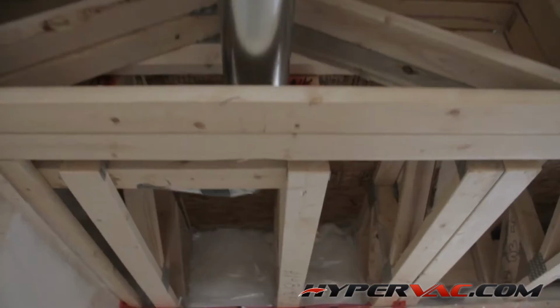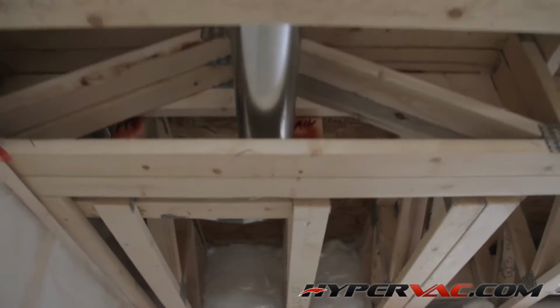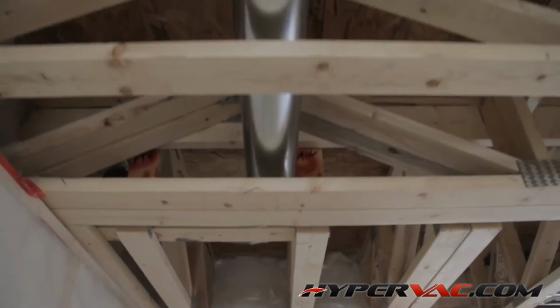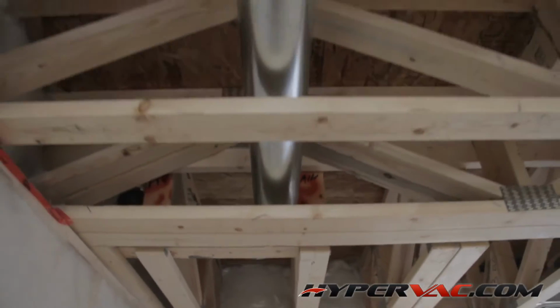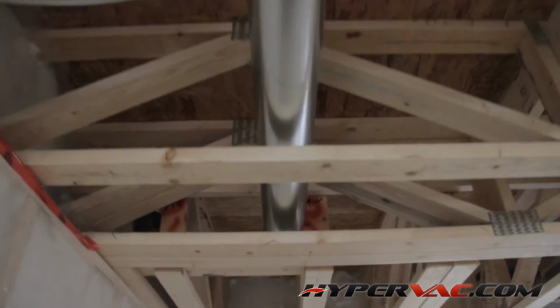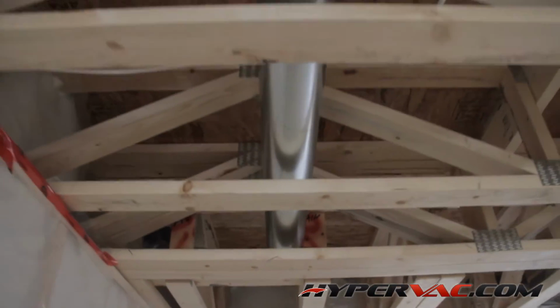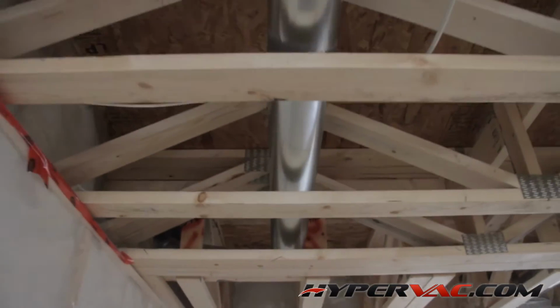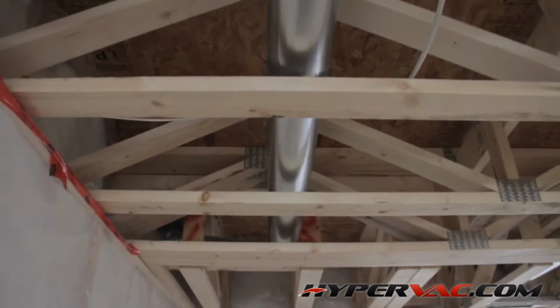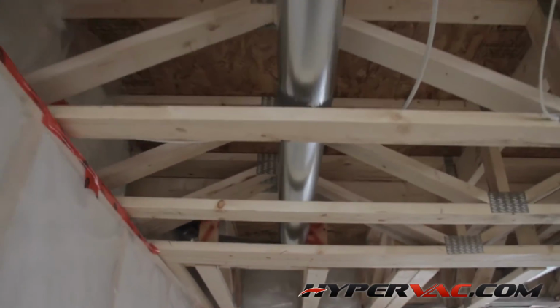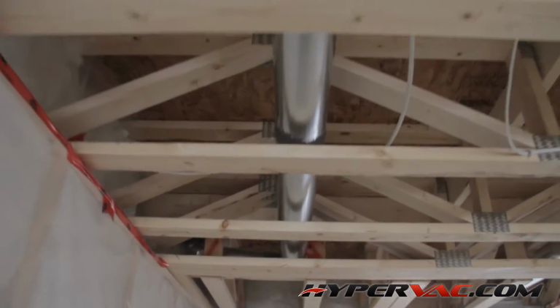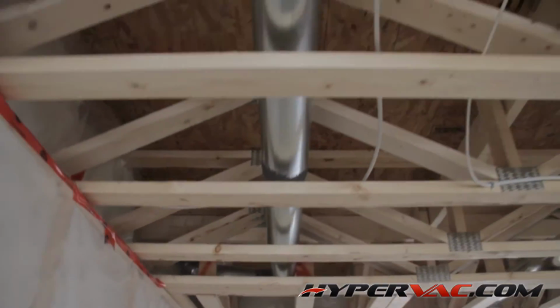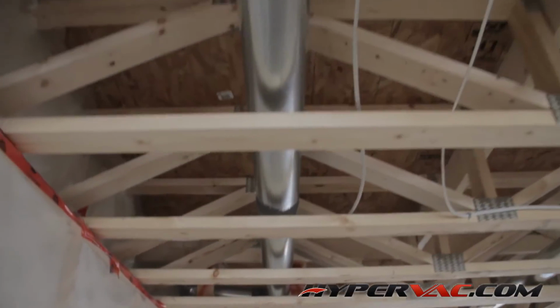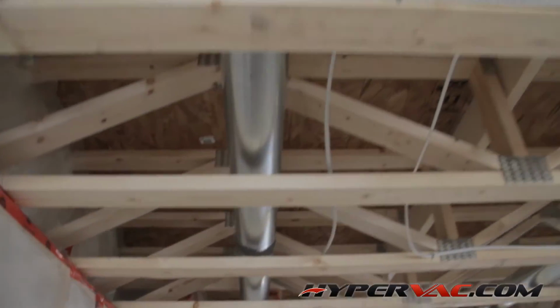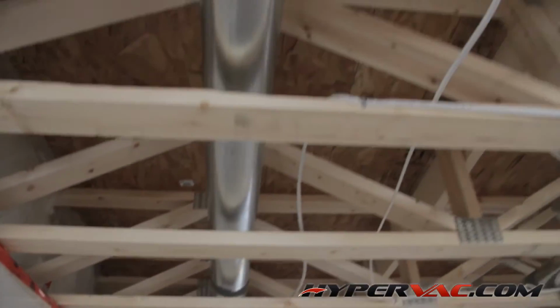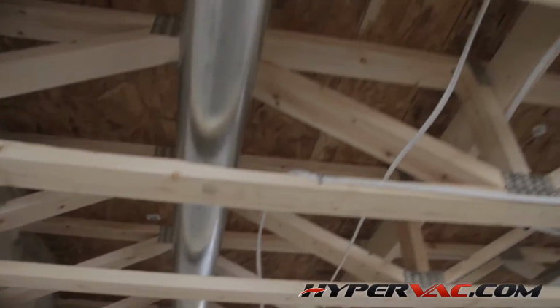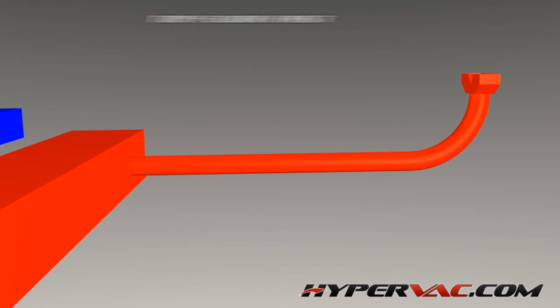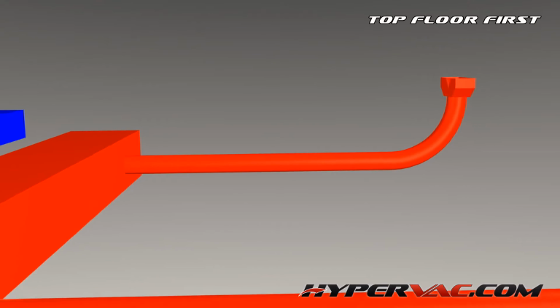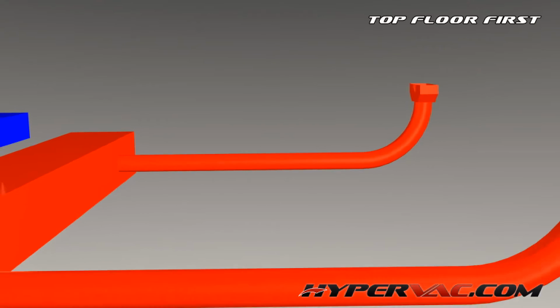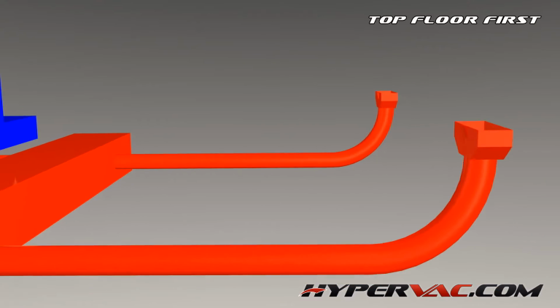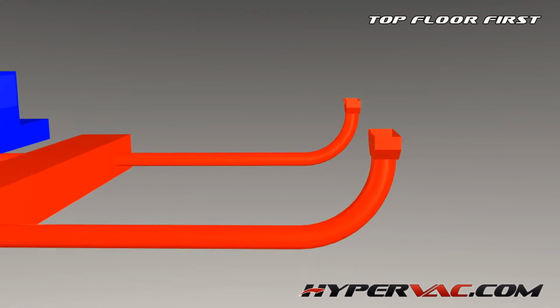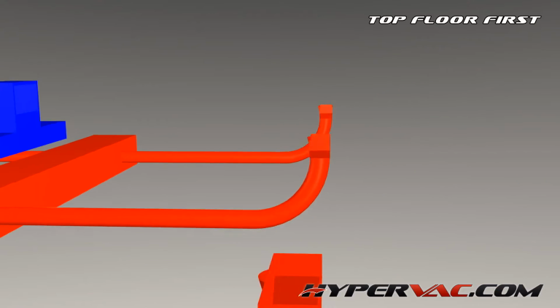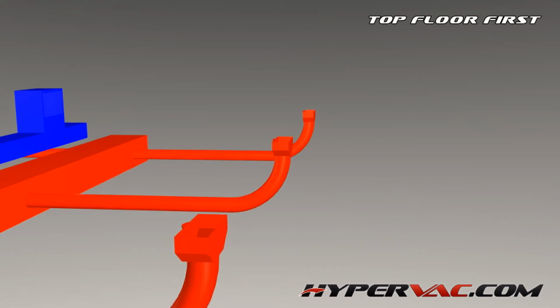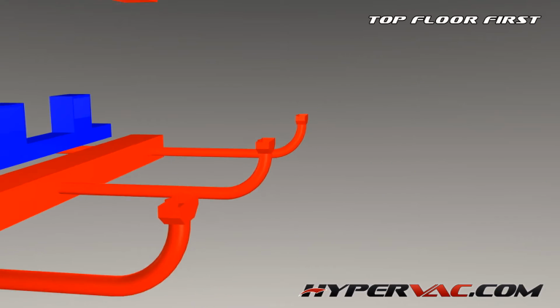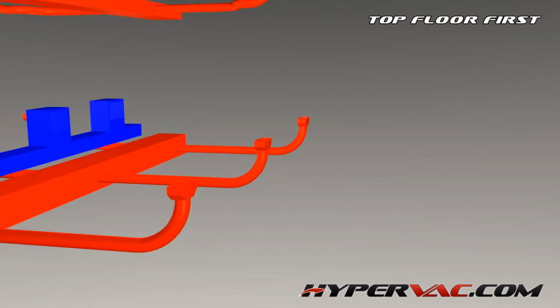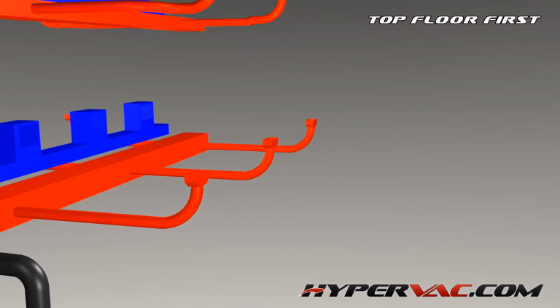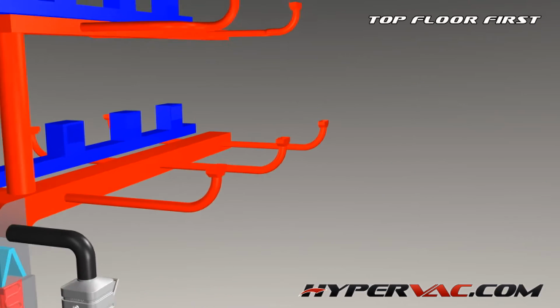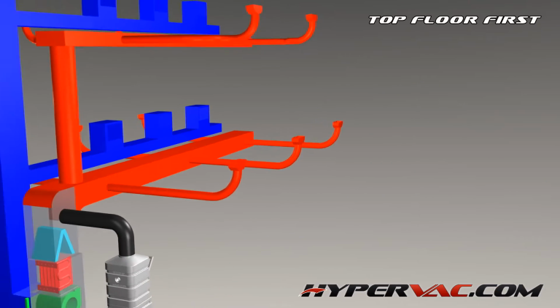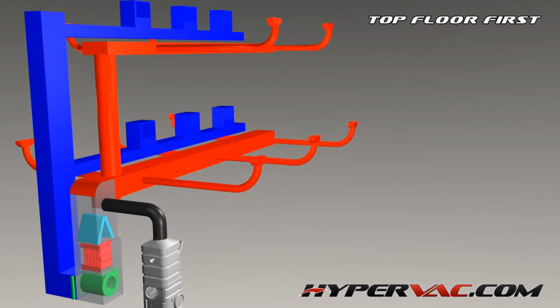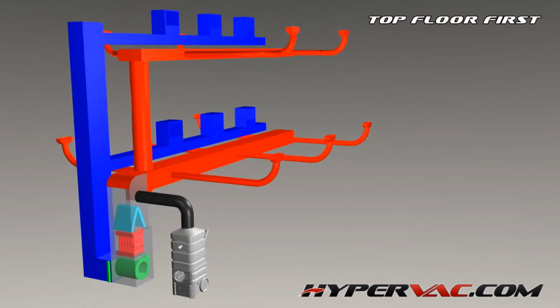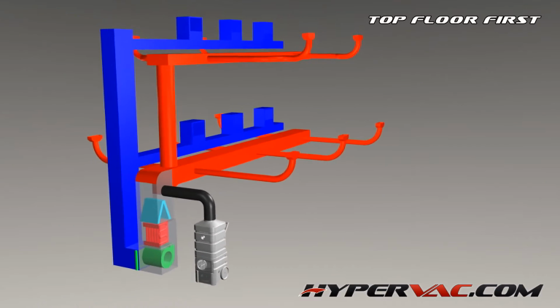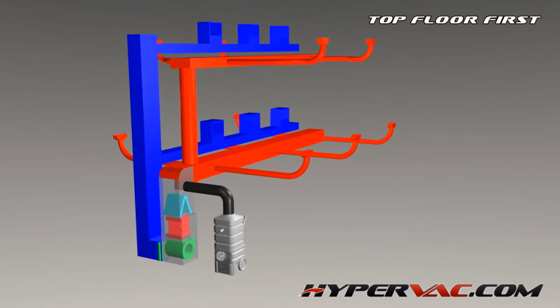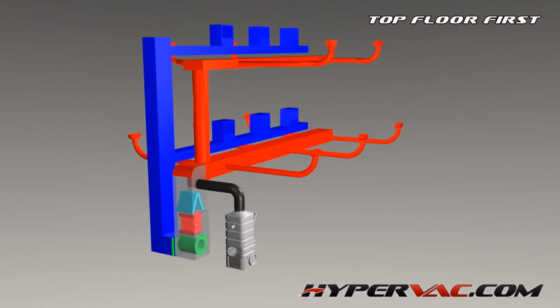Once the vents are sealed off we can start cleaning them. Start from the furthermost vent from the furnace, working your way back to the furnace. Common sense right?